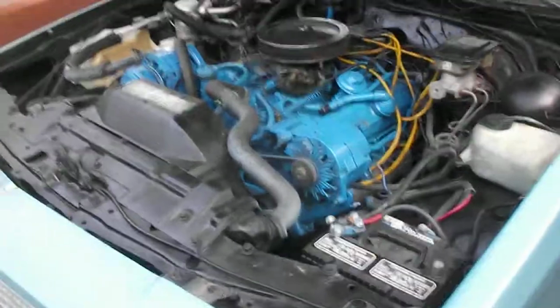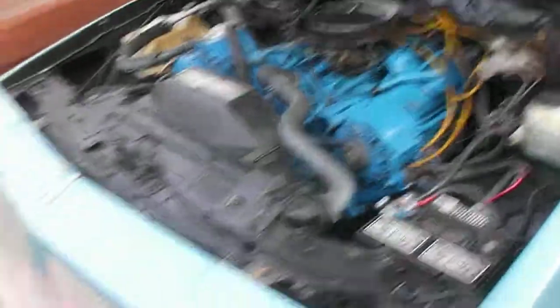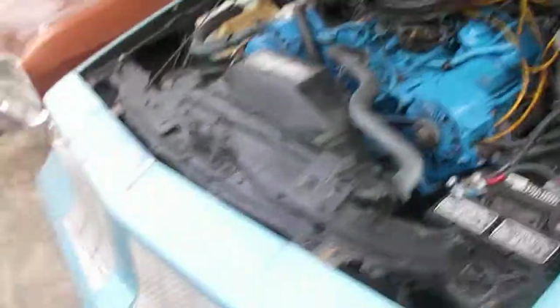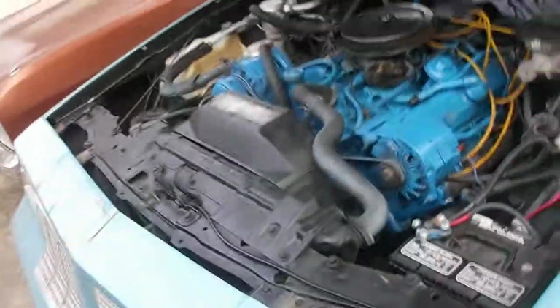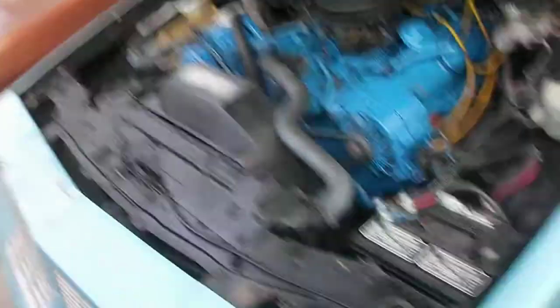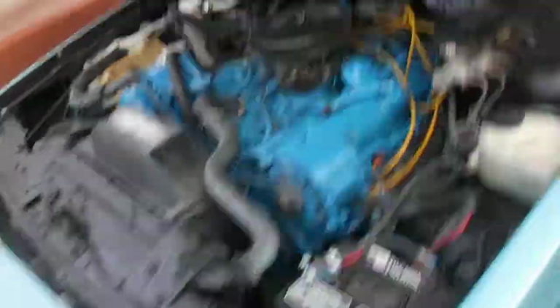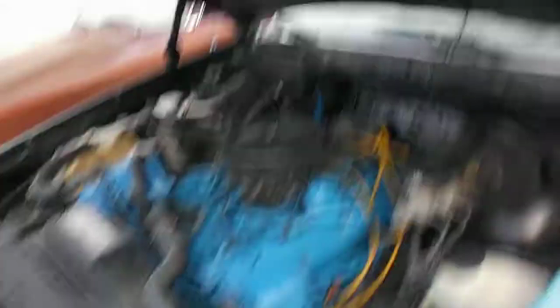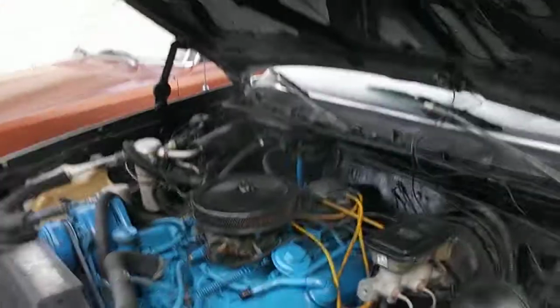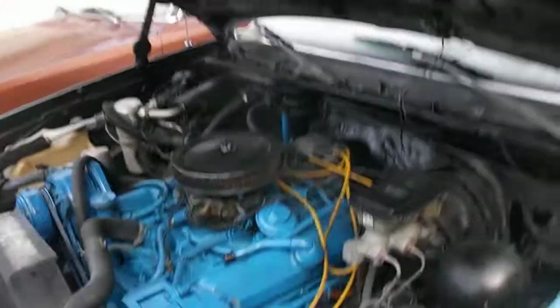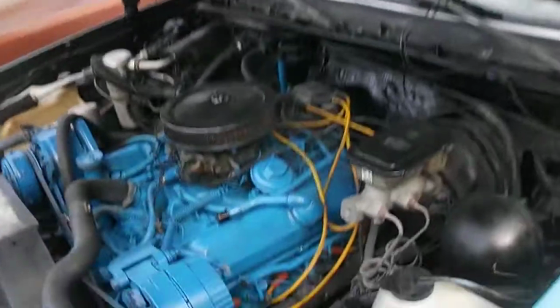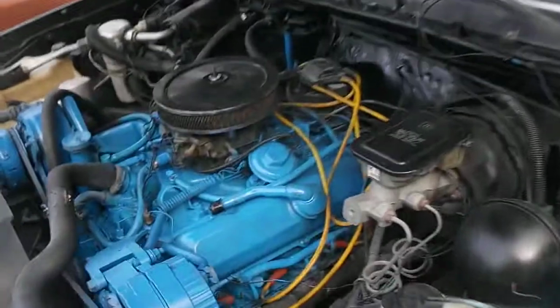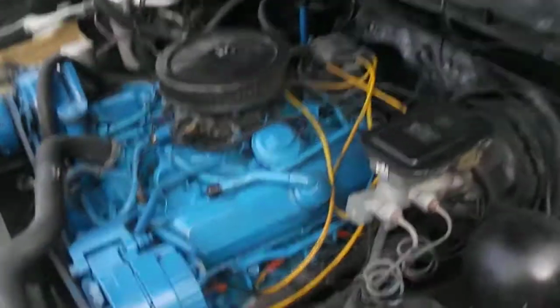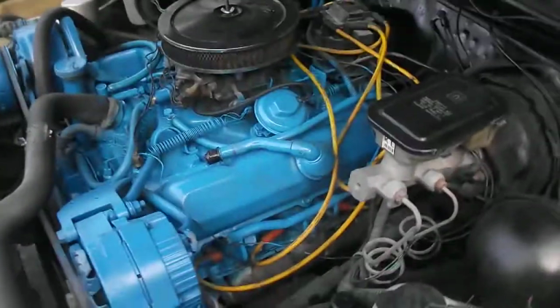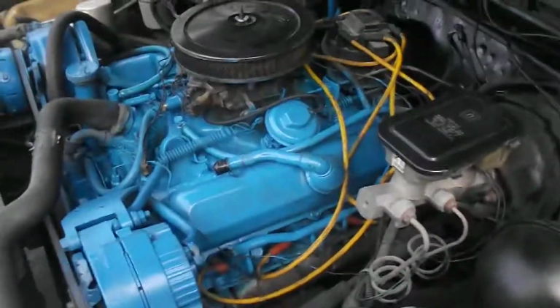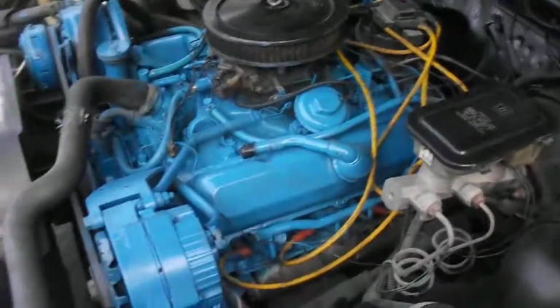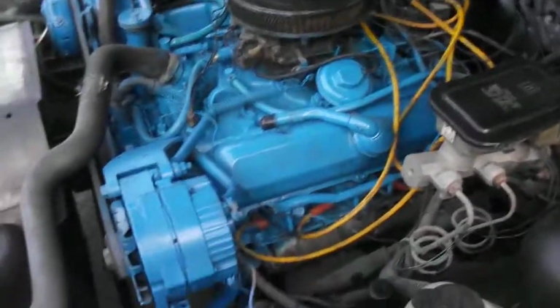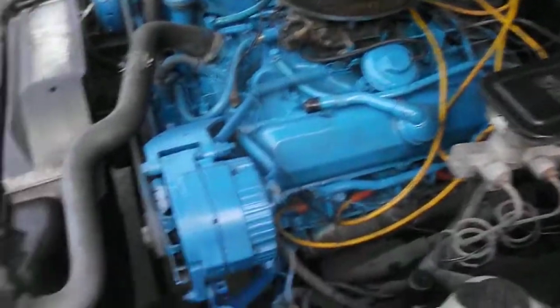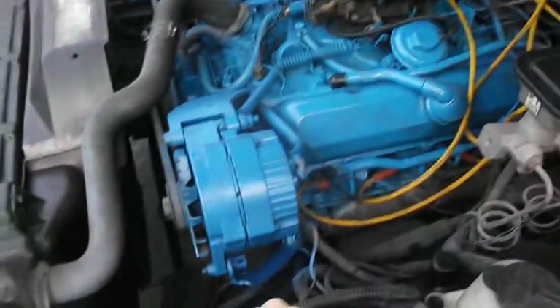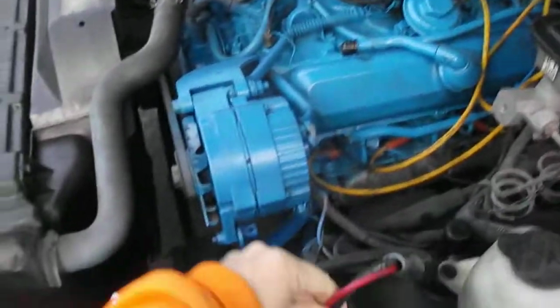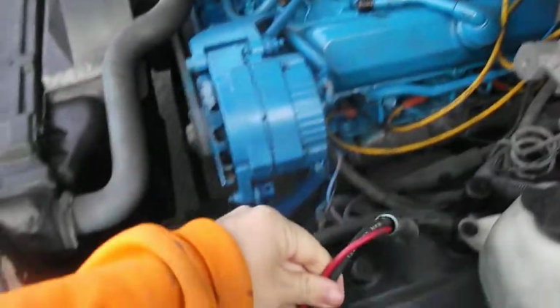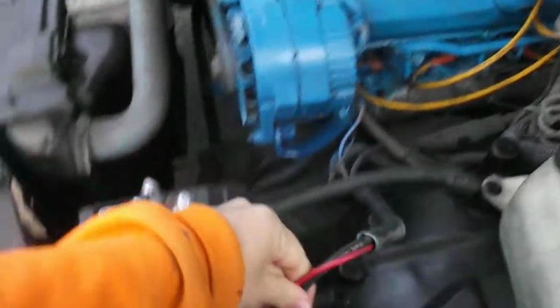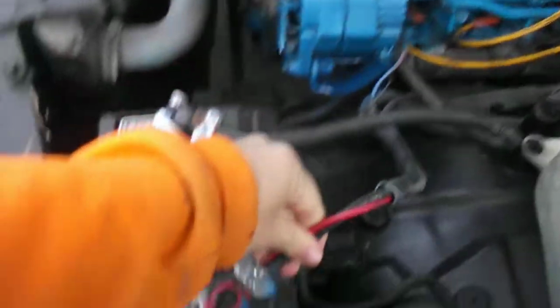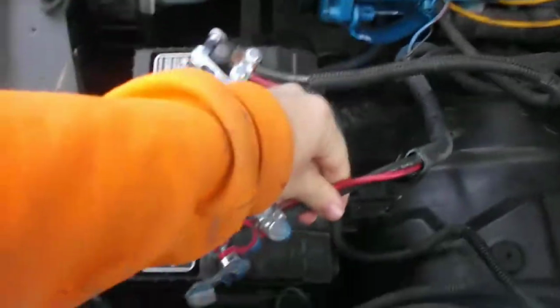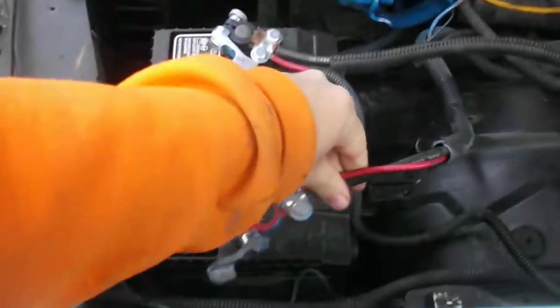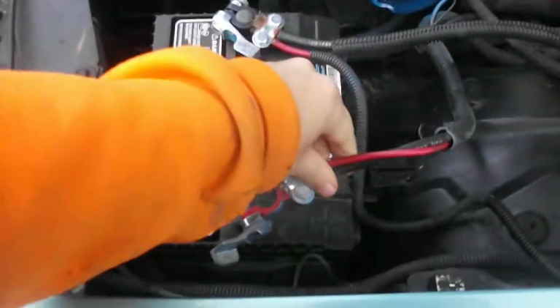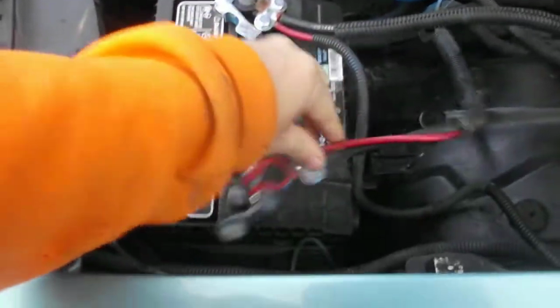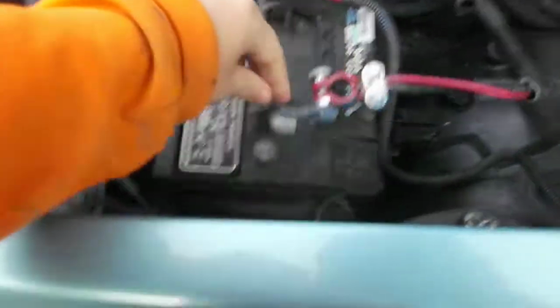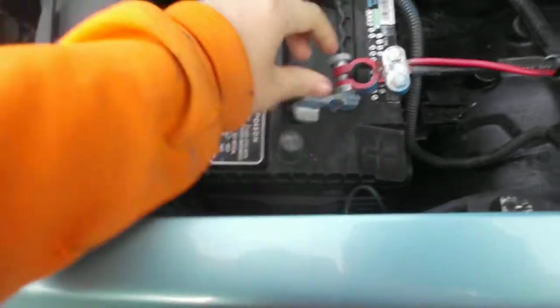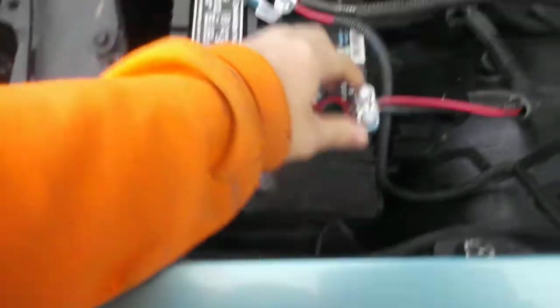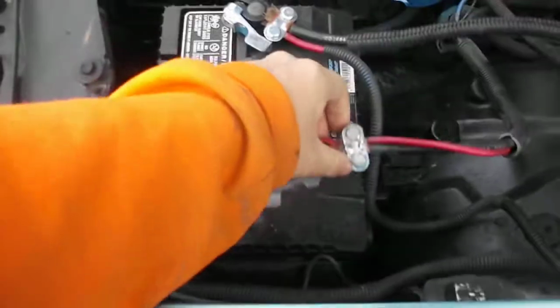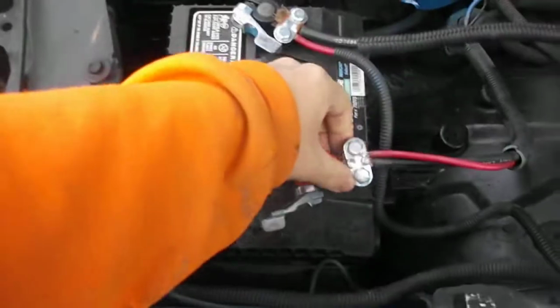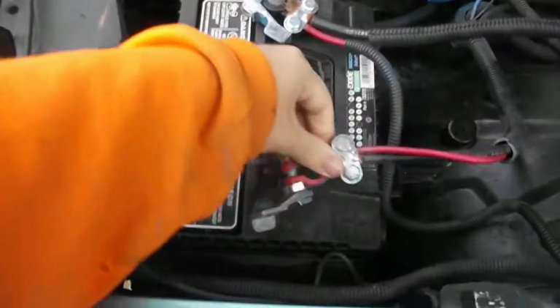I'm back with another cold start video. Got my cool battery terminal.